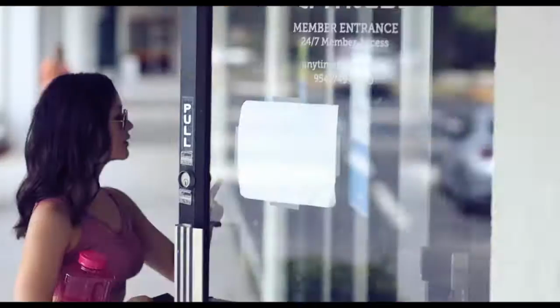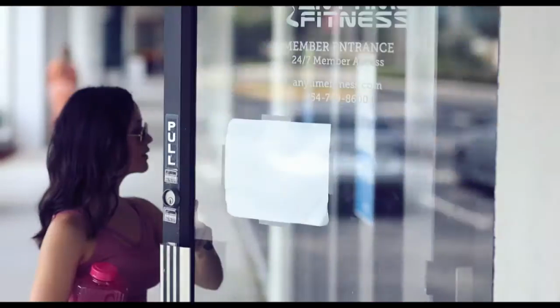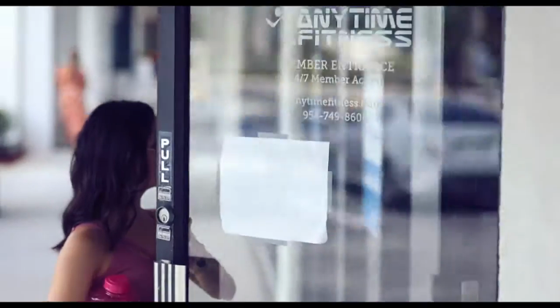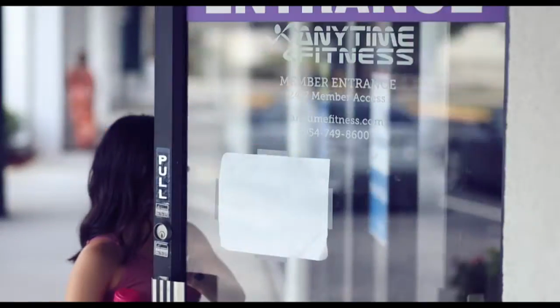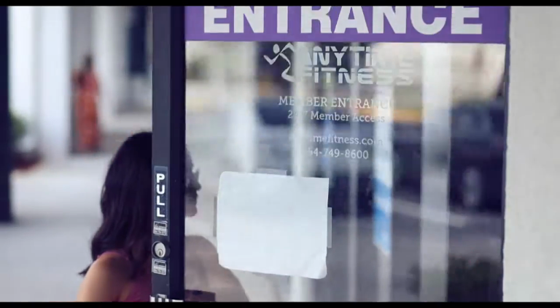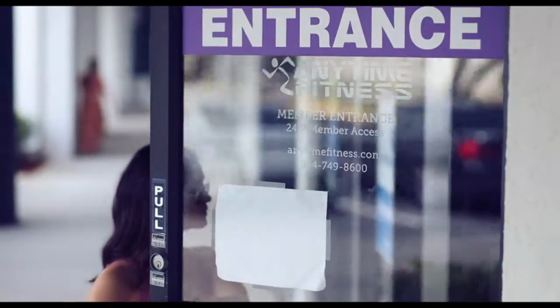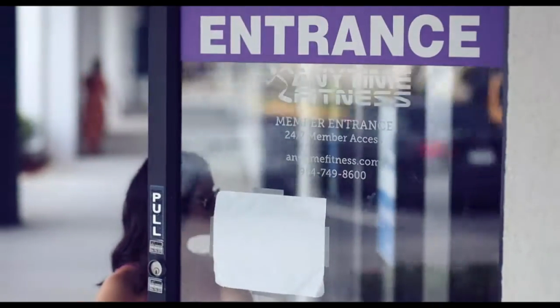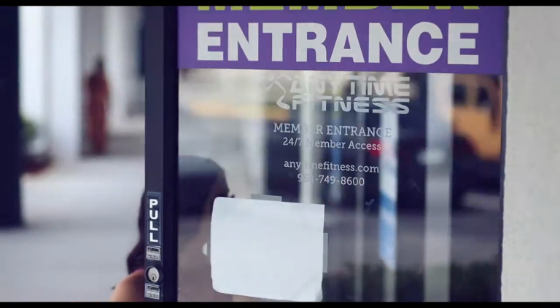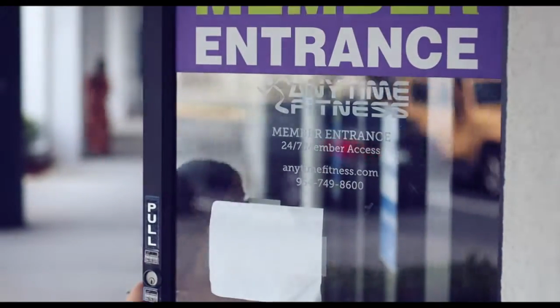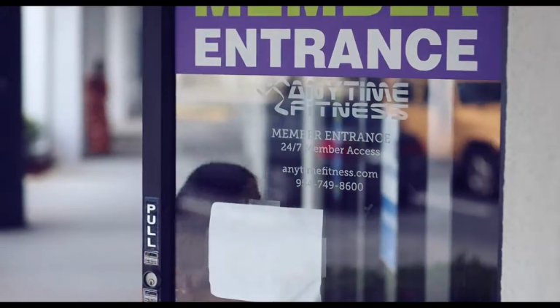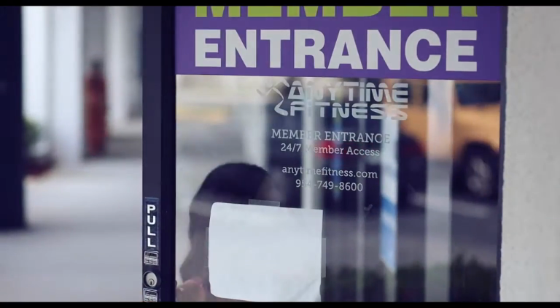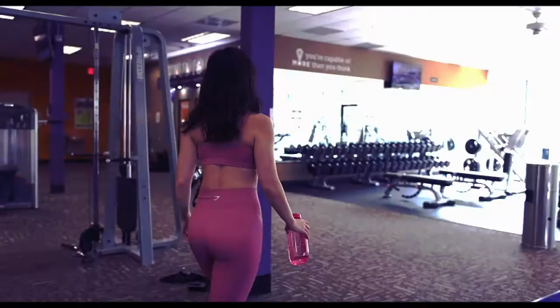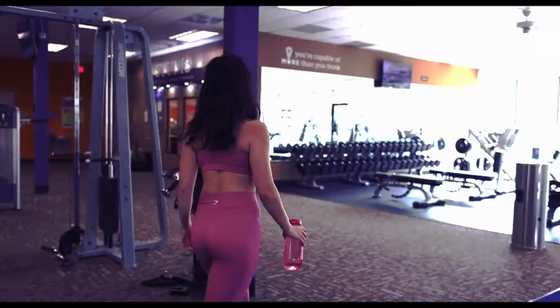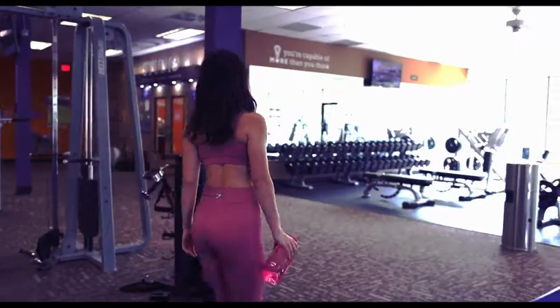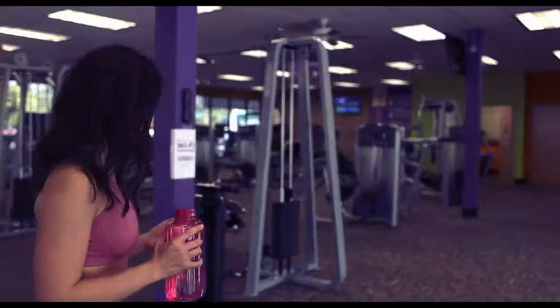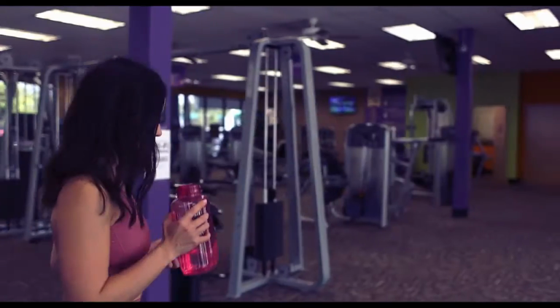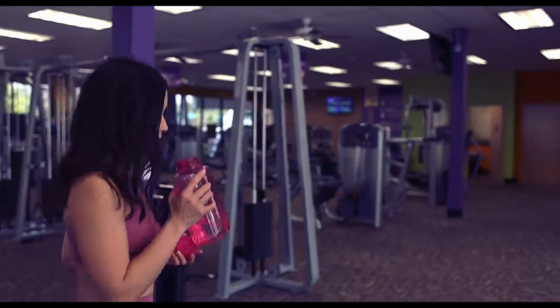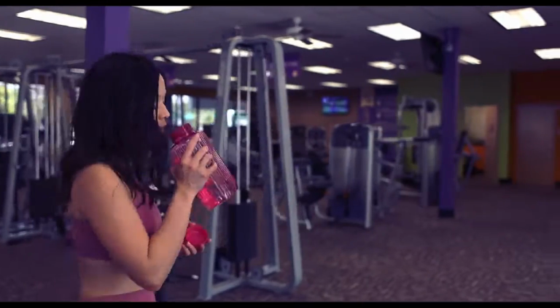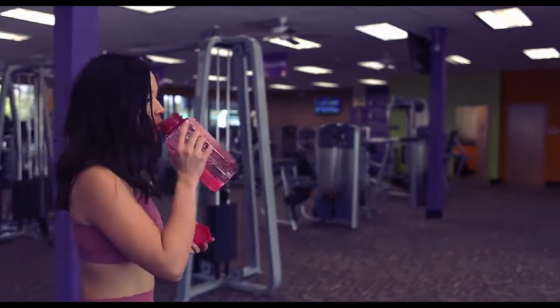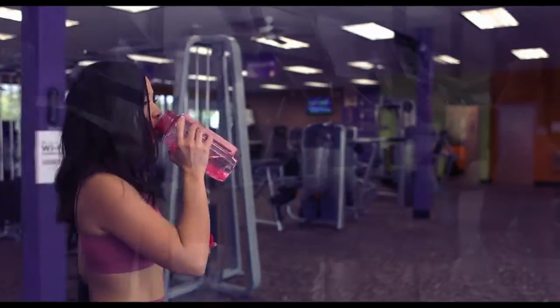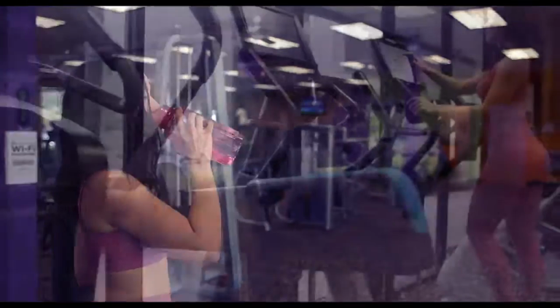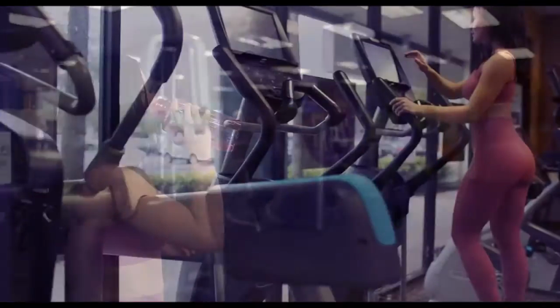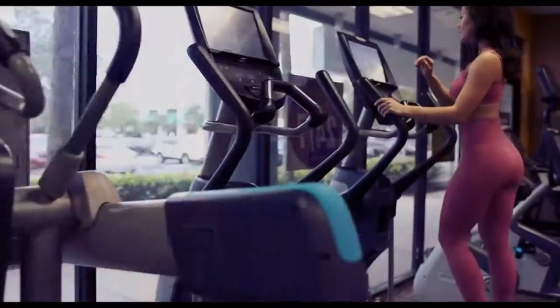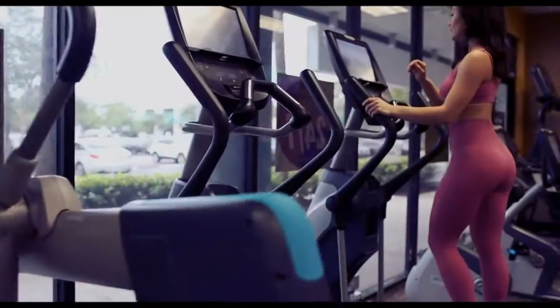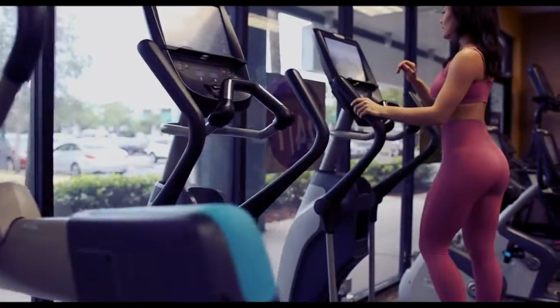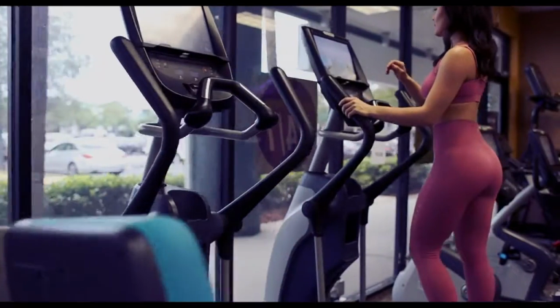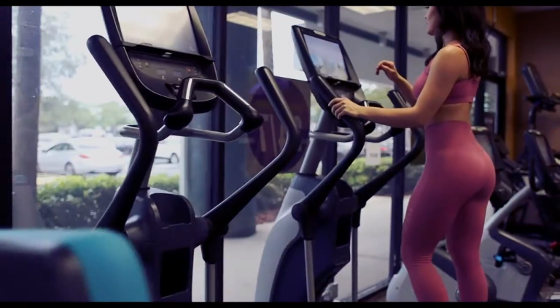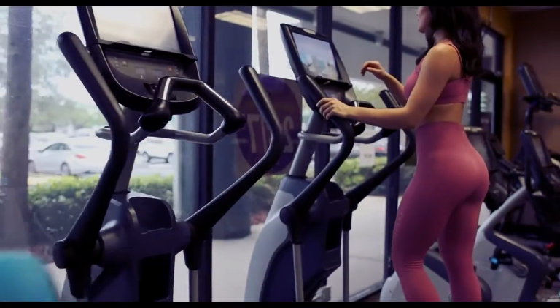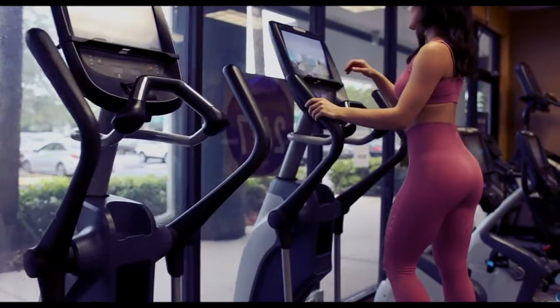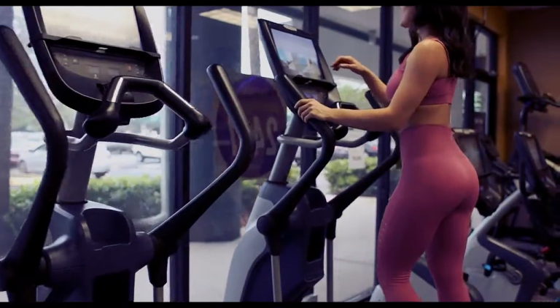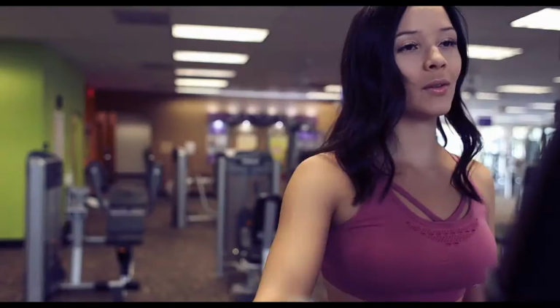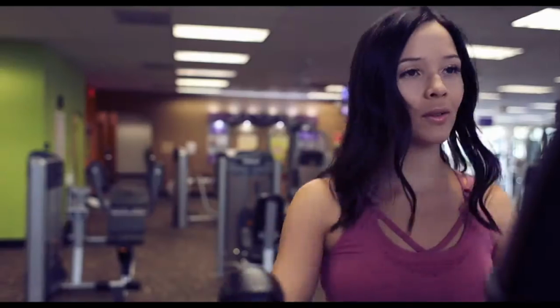Always make sure to do 10 minutes of cardio either on the elliptical or on the Stairmaster.